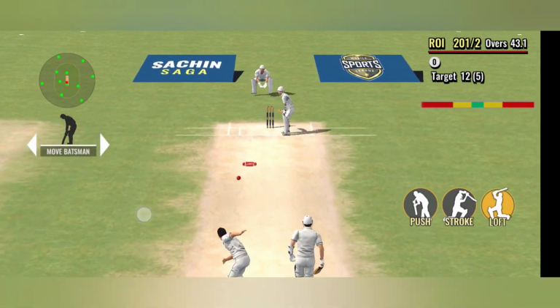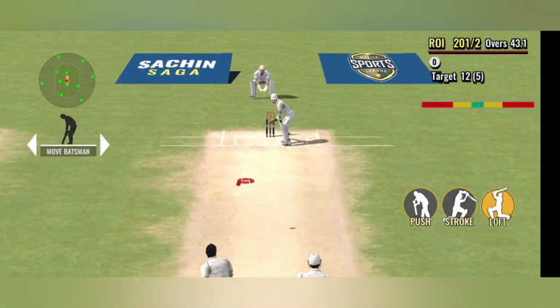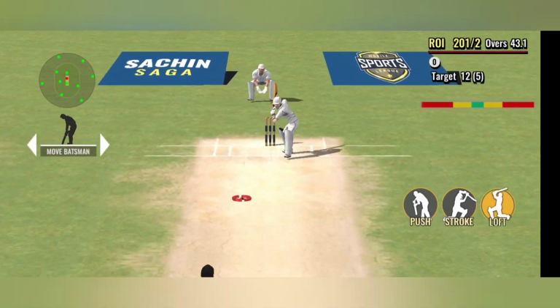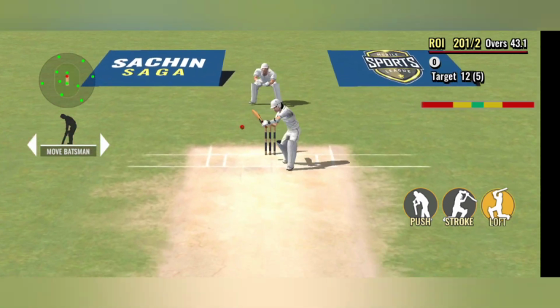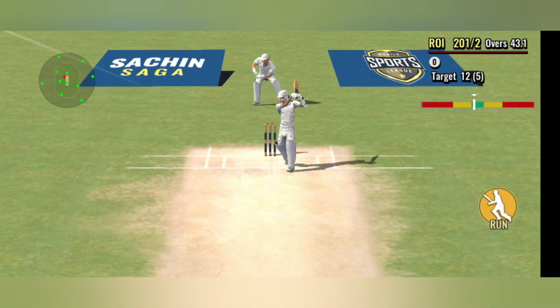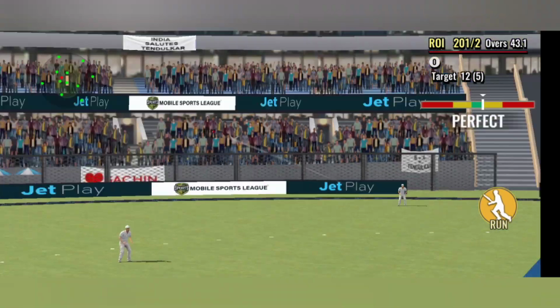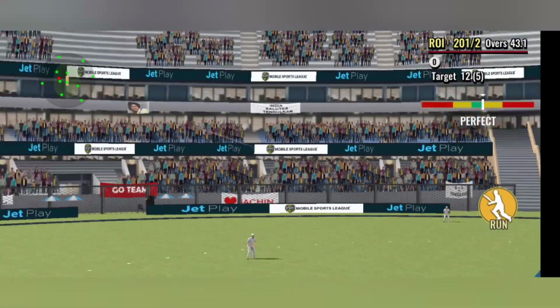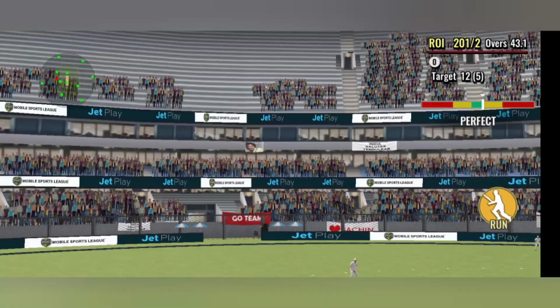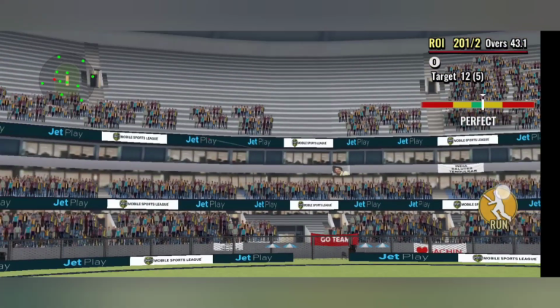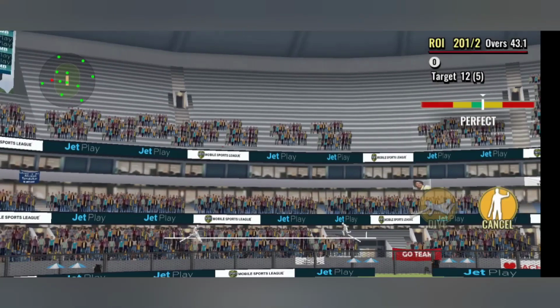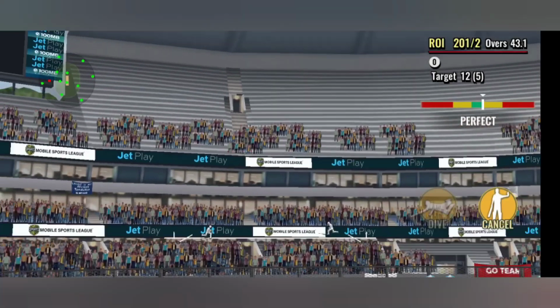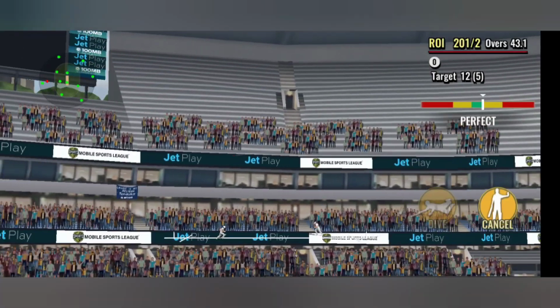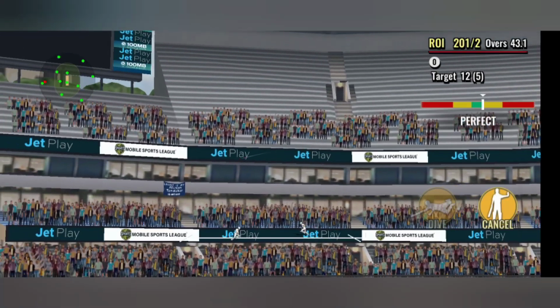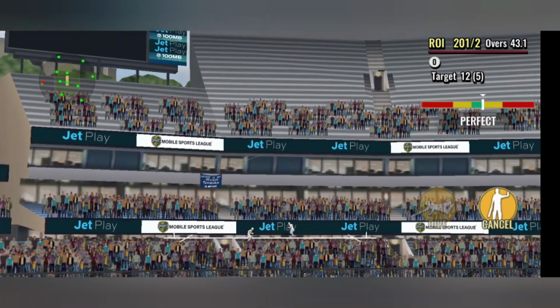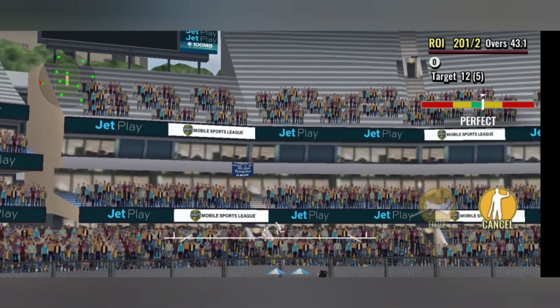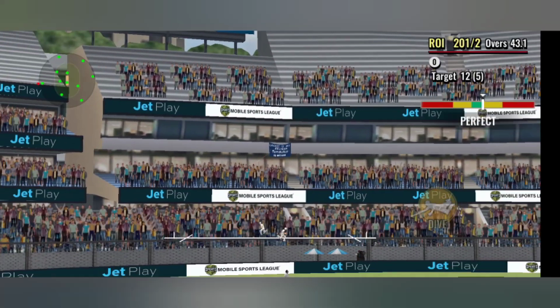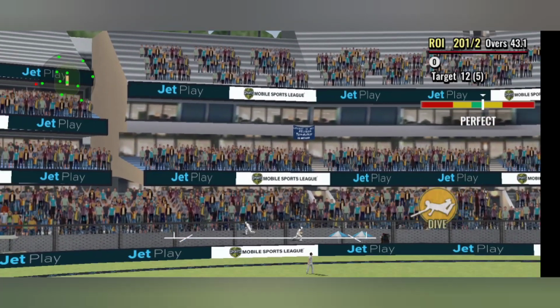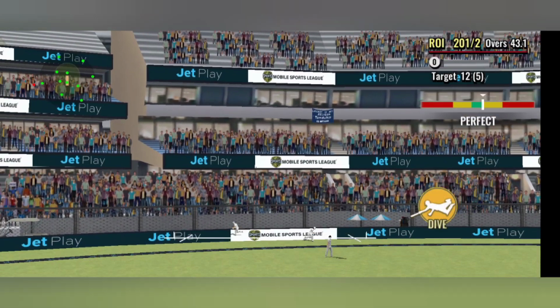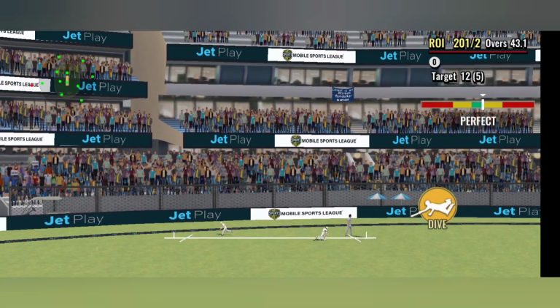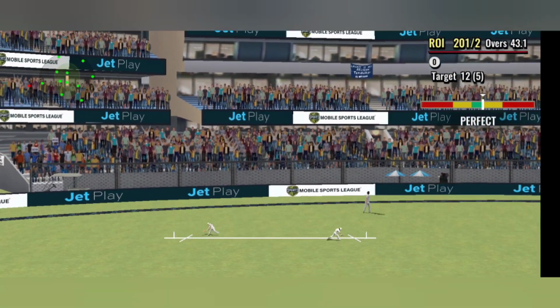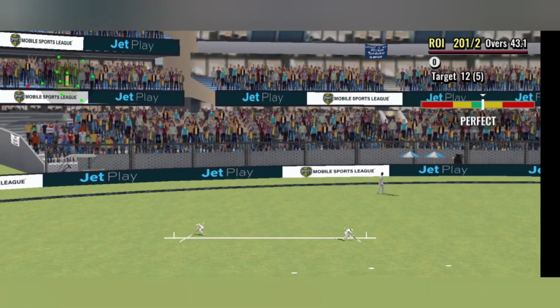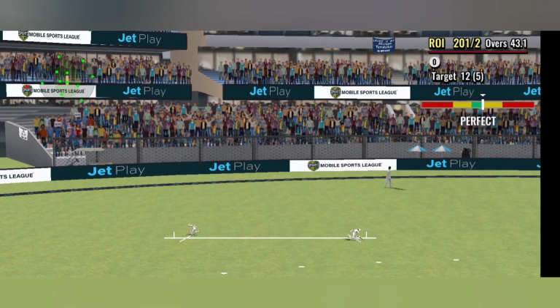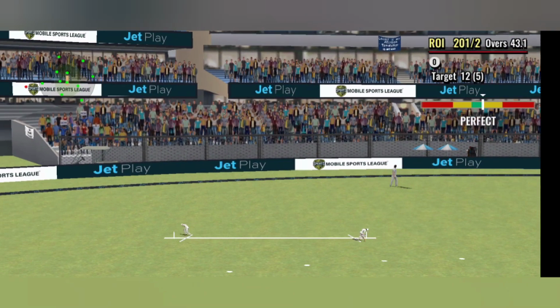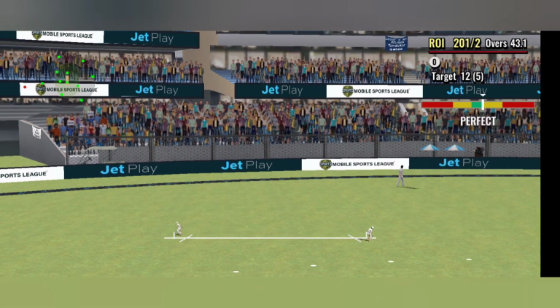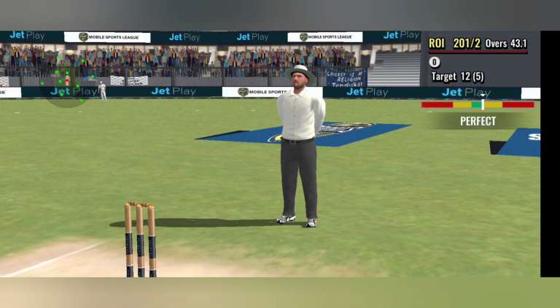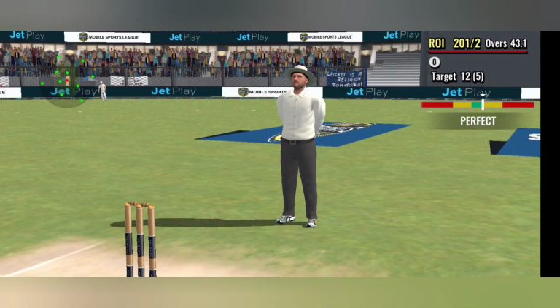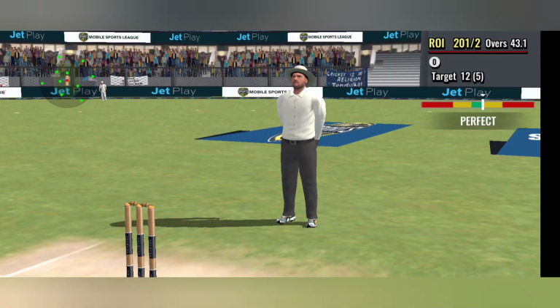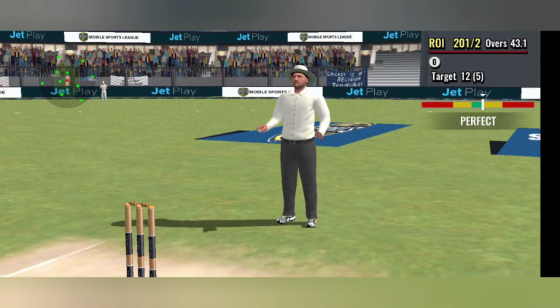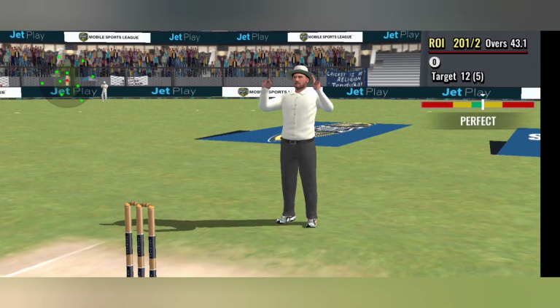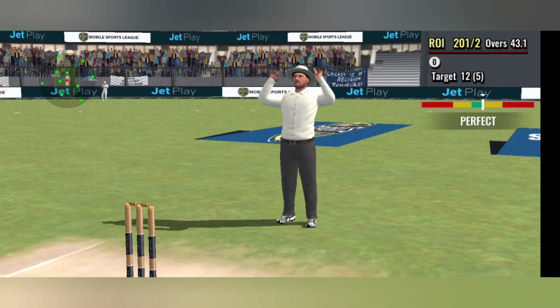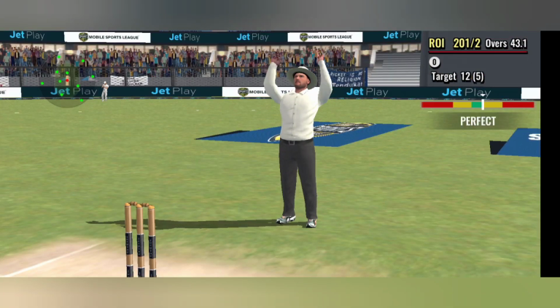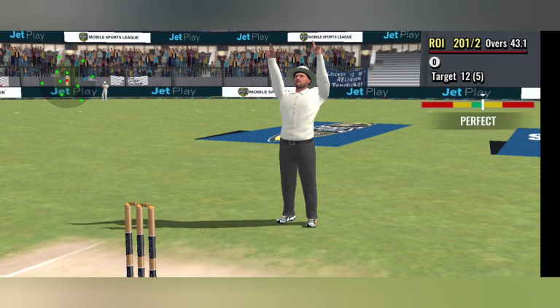Yeah, goes over the top, has got the distance — yes it has! Six runs, top shot from the batsman.